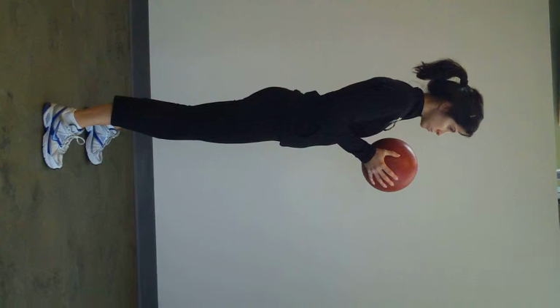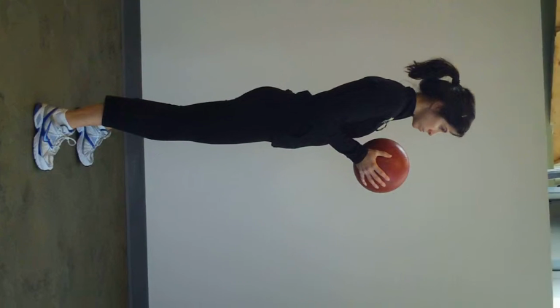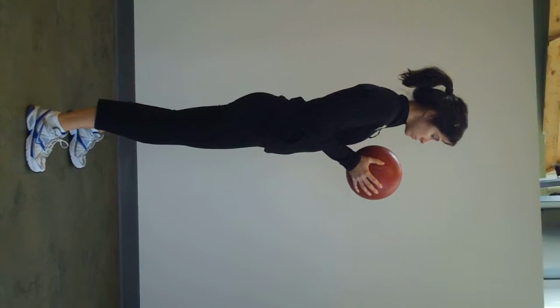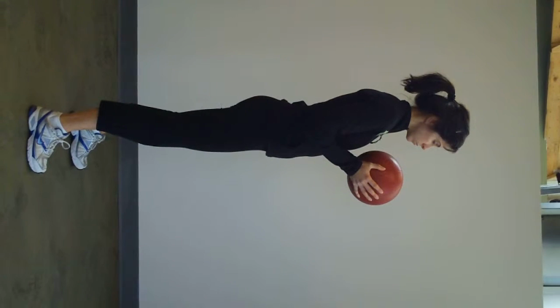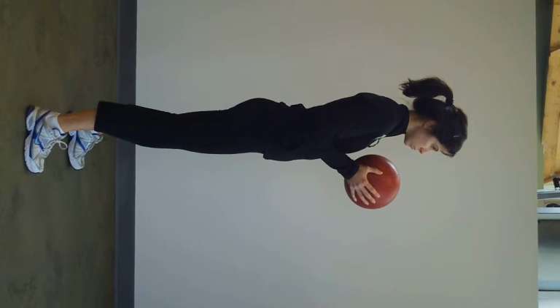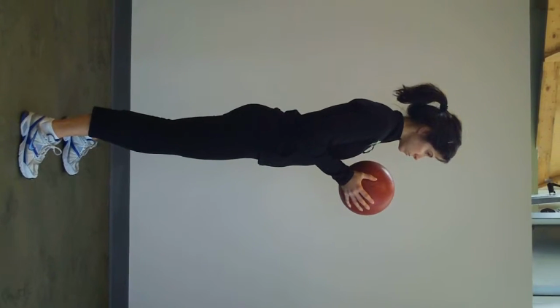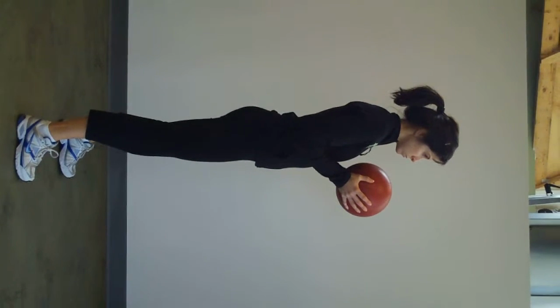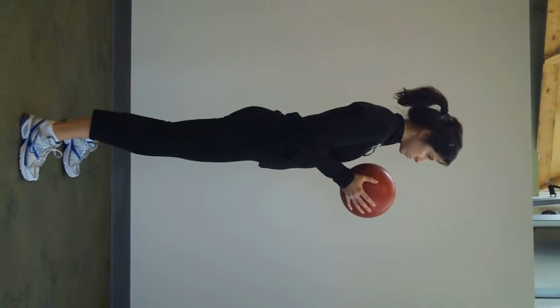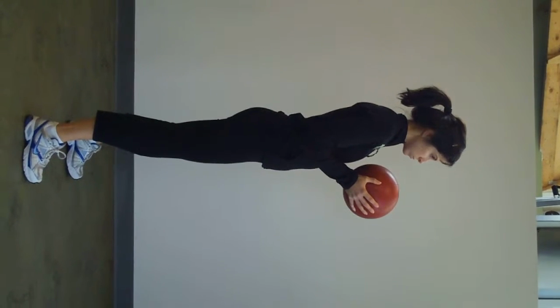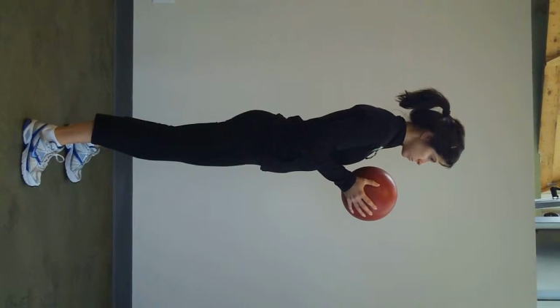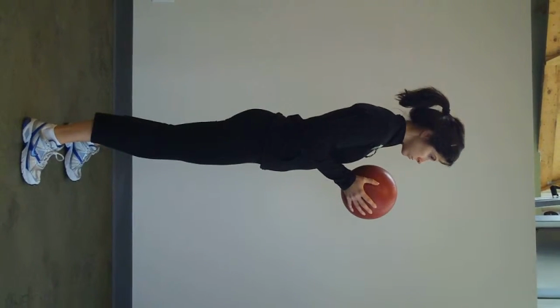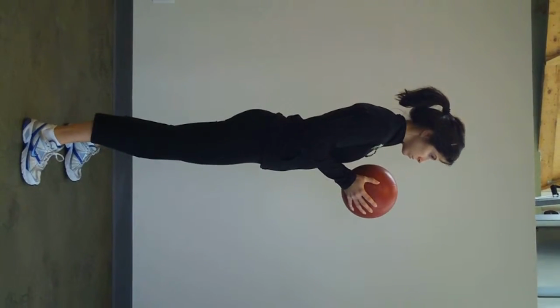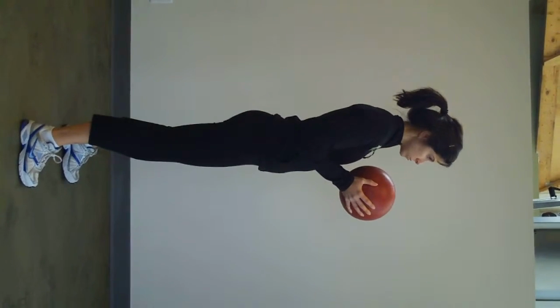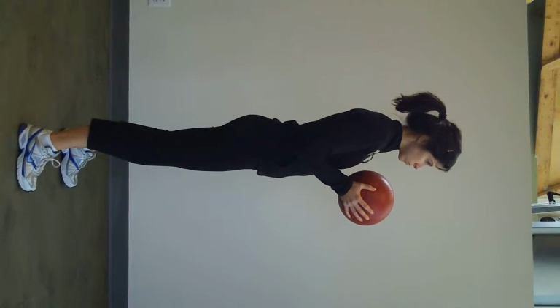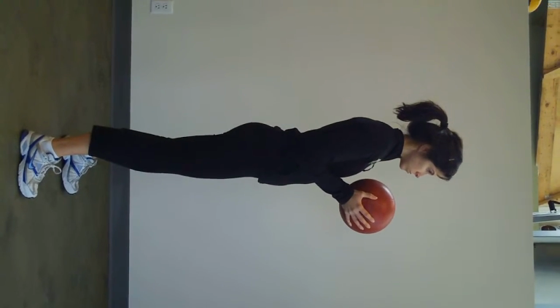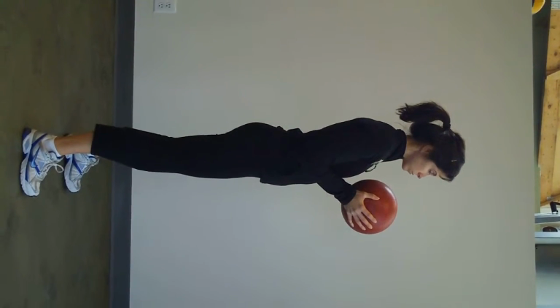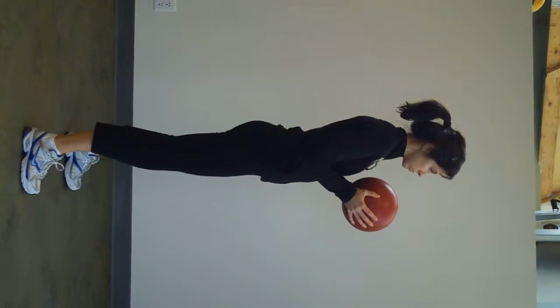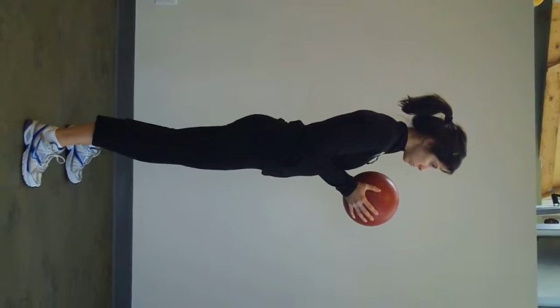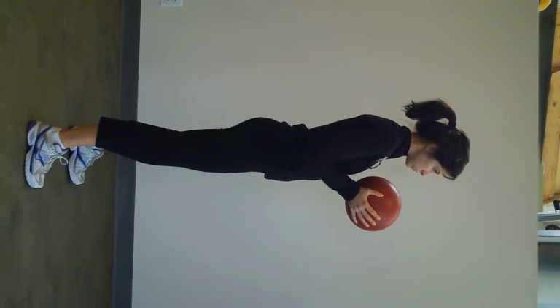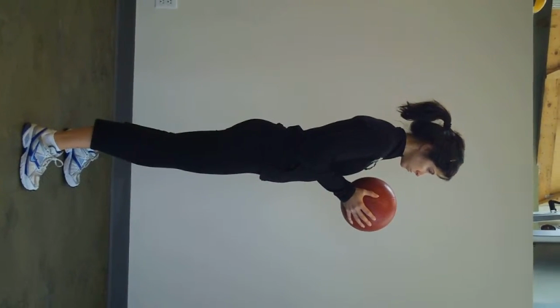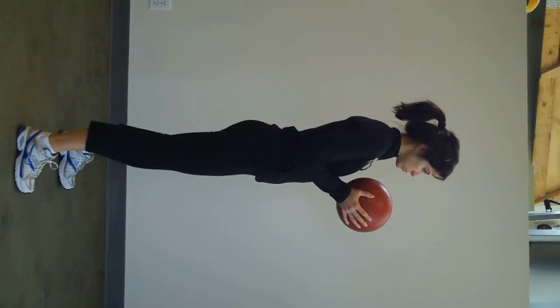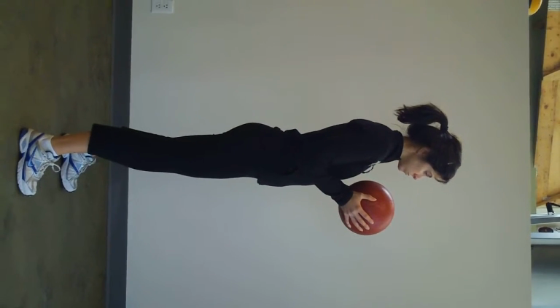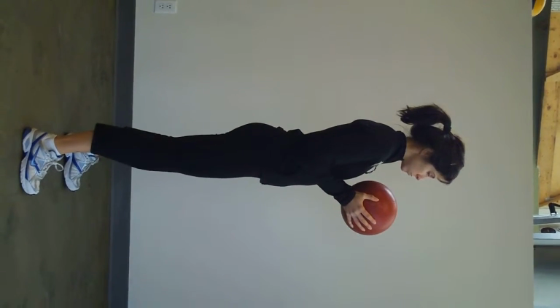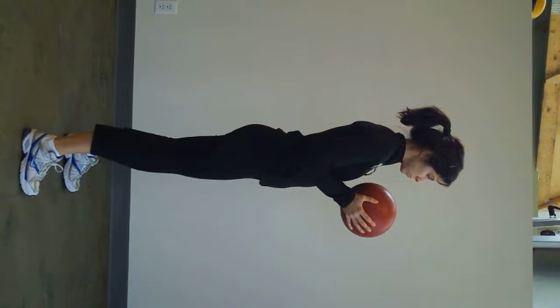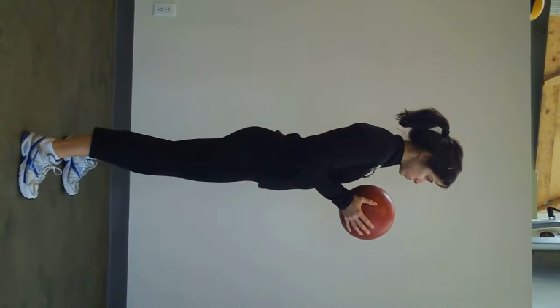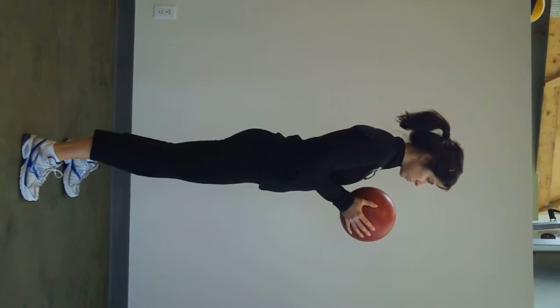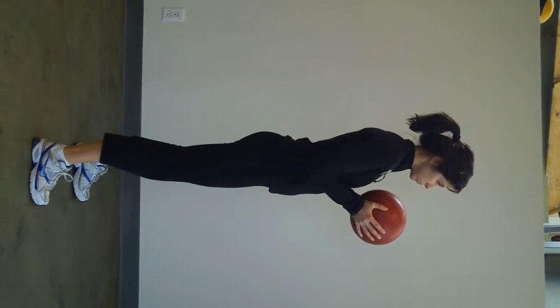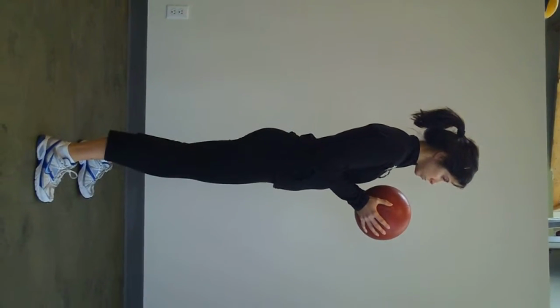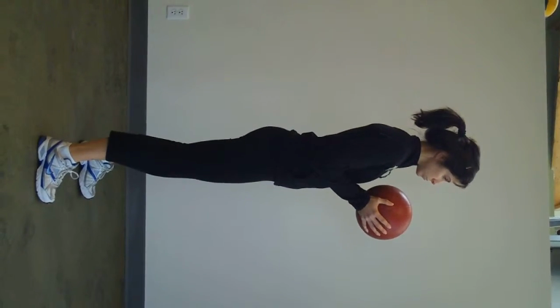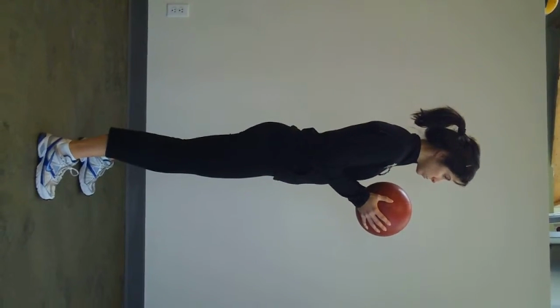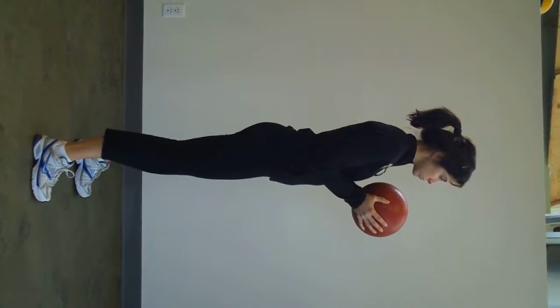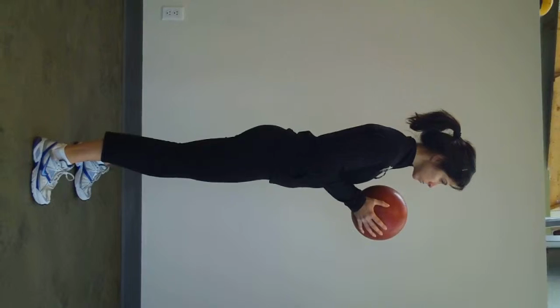We're in the power initiation, deceleration, and transitional stability phase. Back is flat, posture is in check.